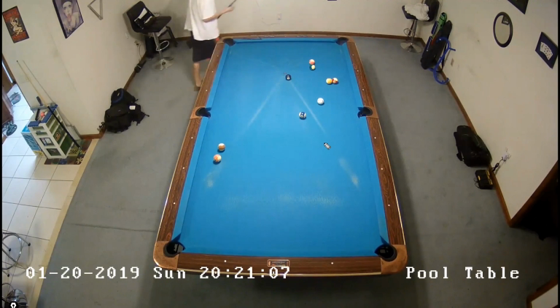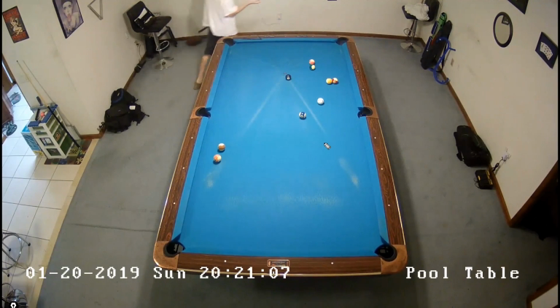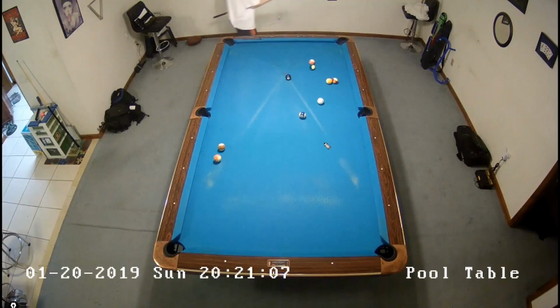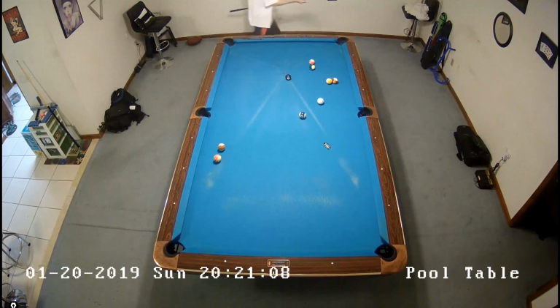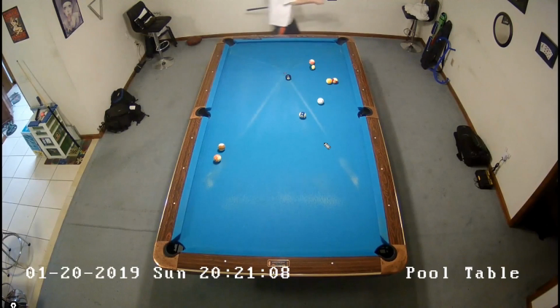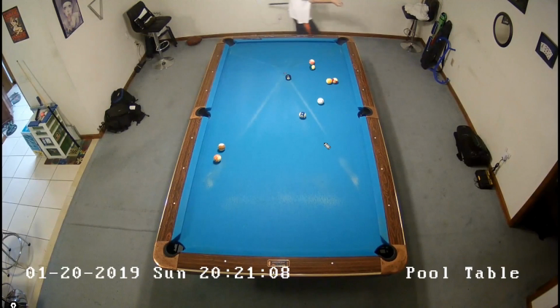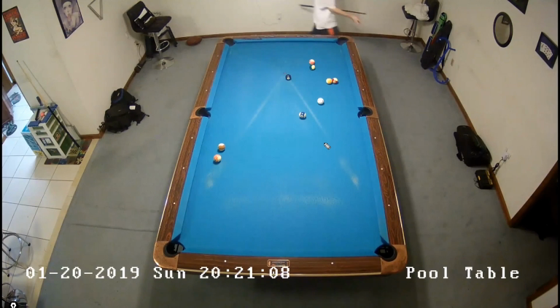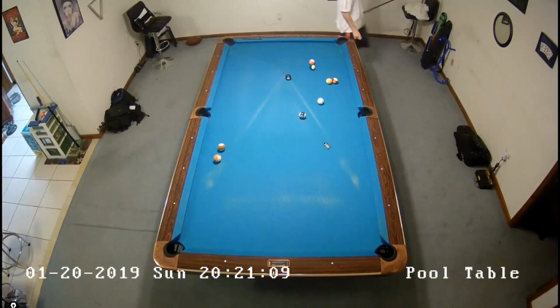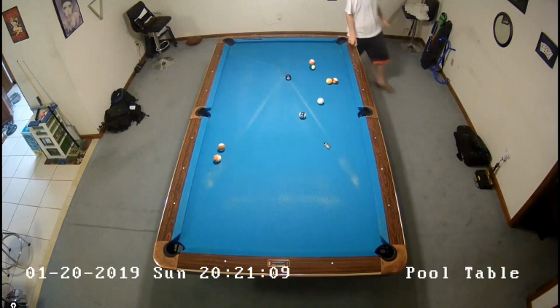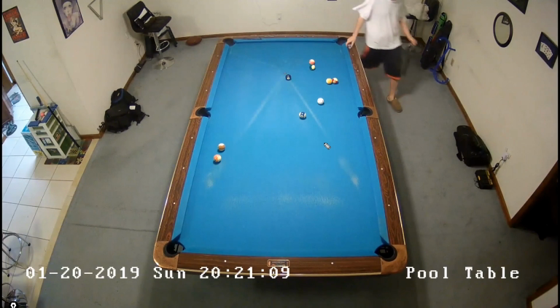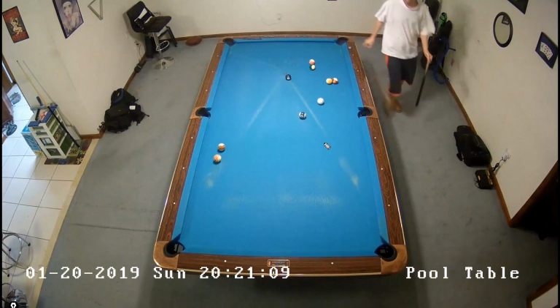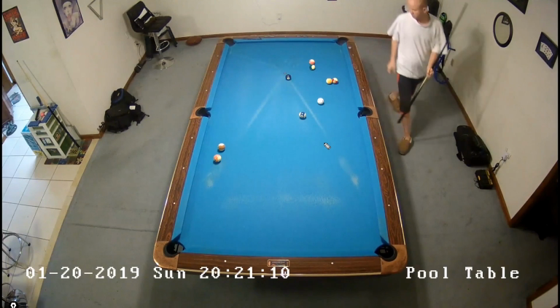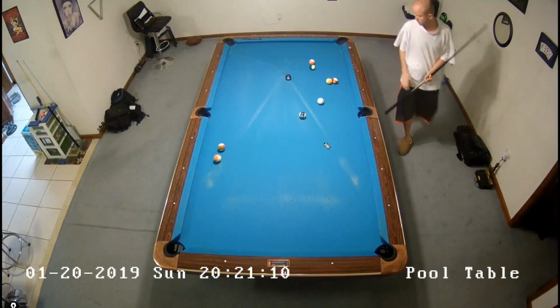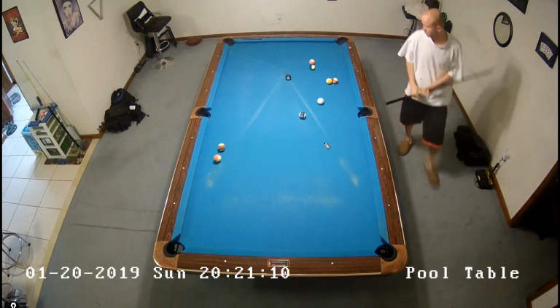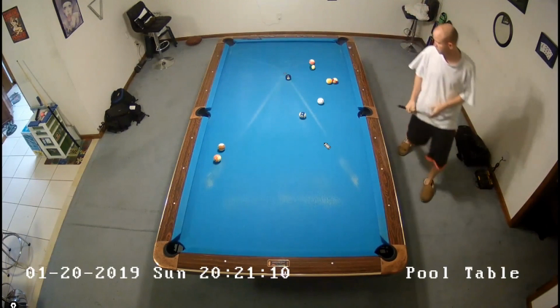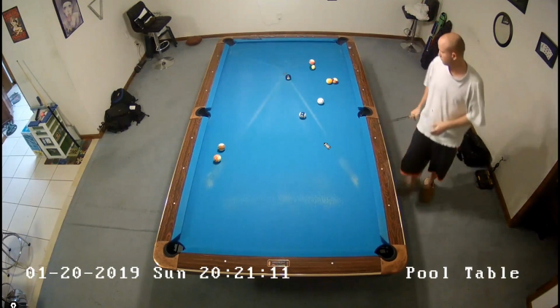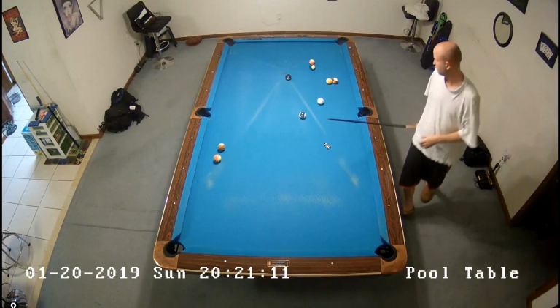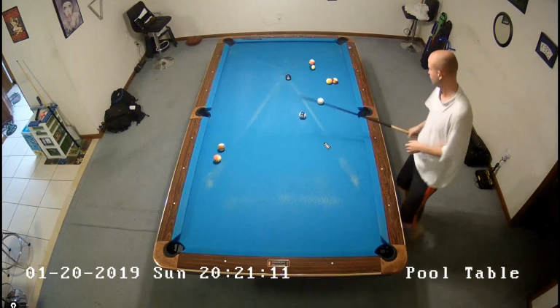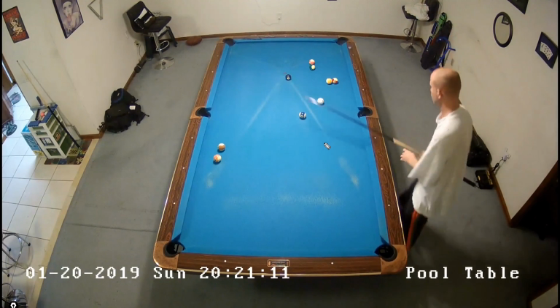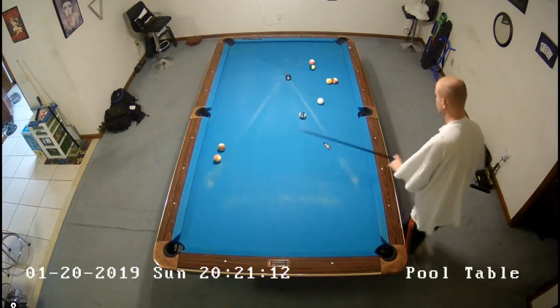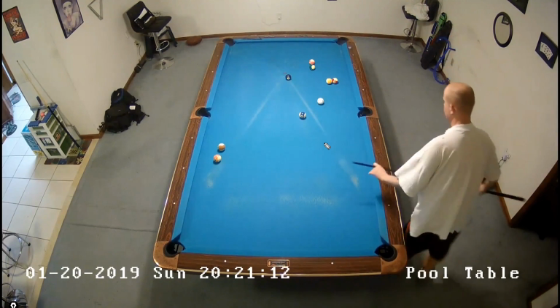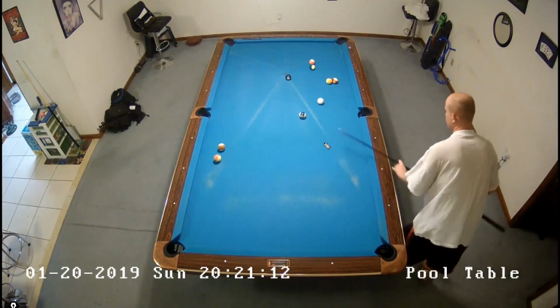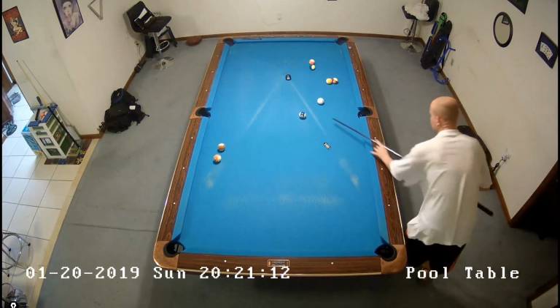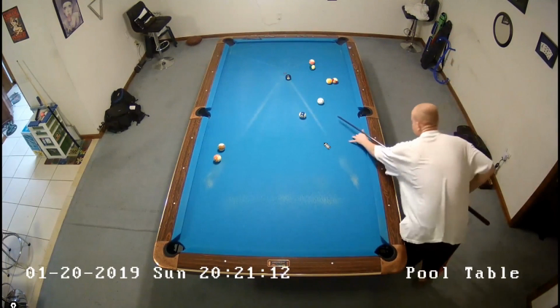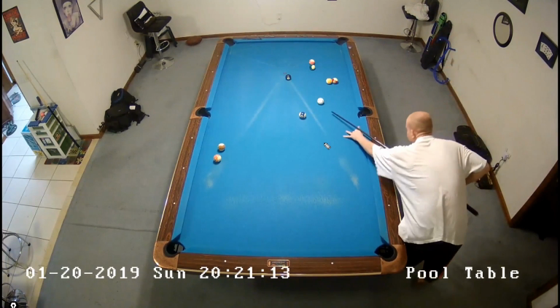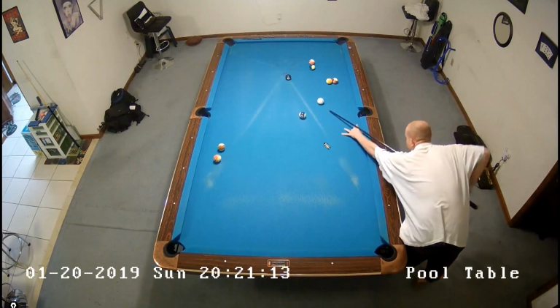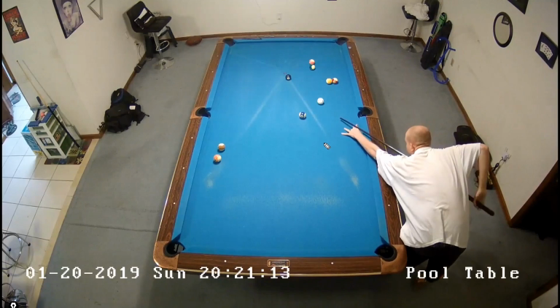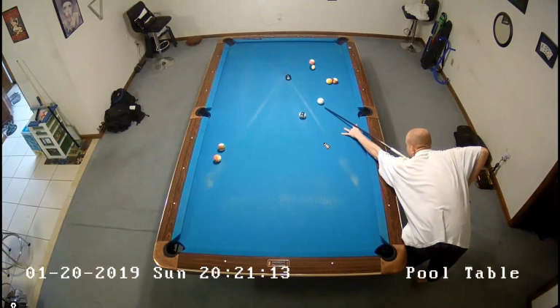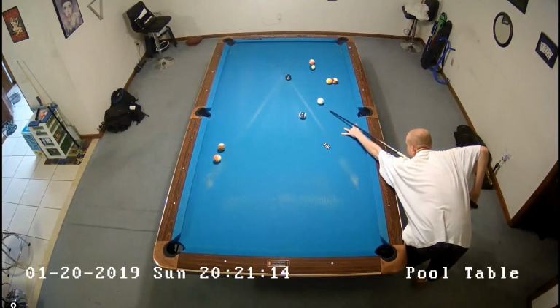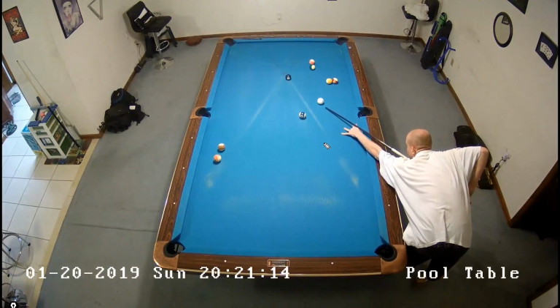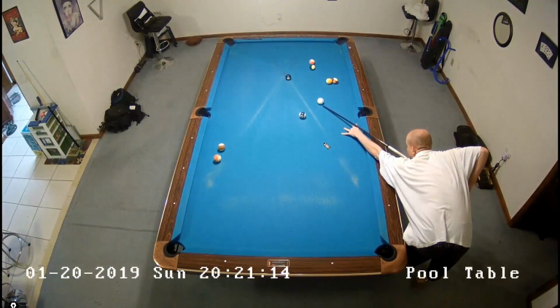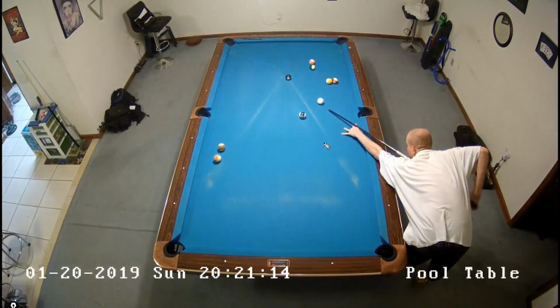And then basically just a stop shot and a stop shot from here. It's one of those racks that almost plays itself. Like, if you break that good all the time, it would be pretty much unbeatable.